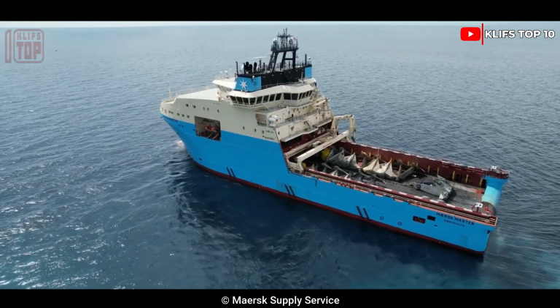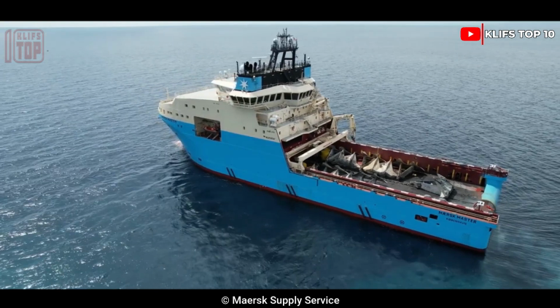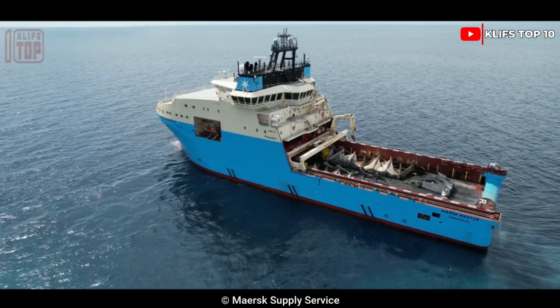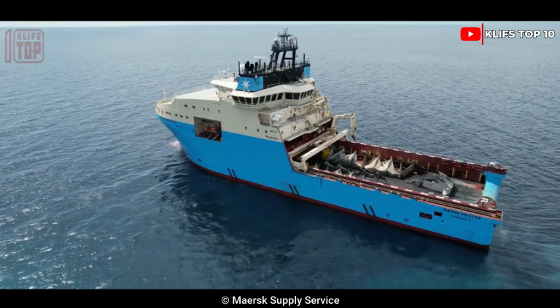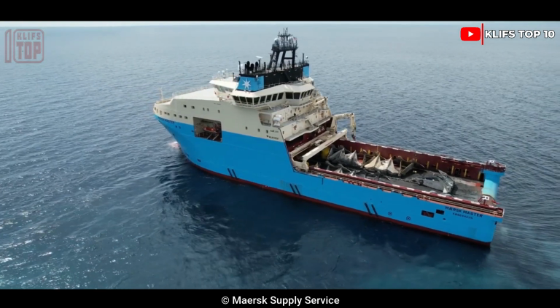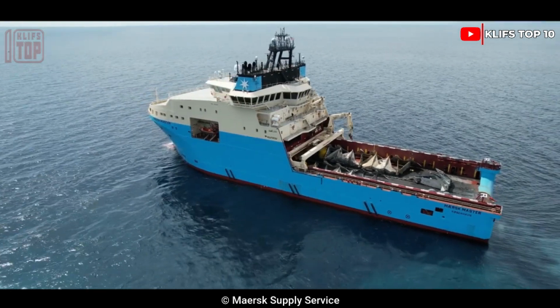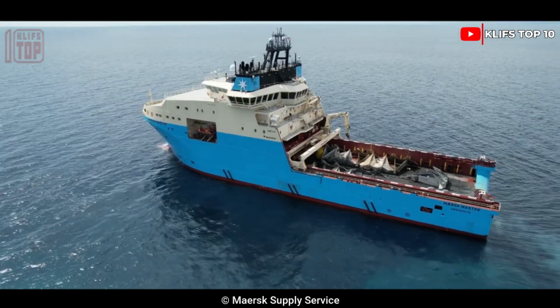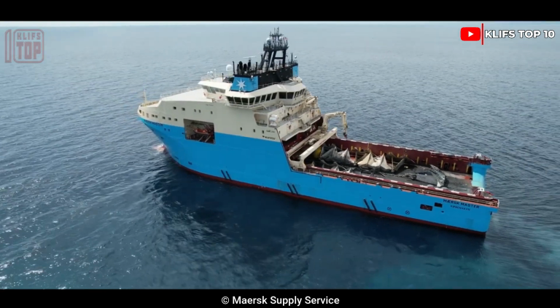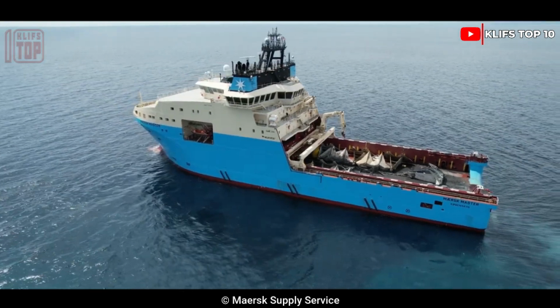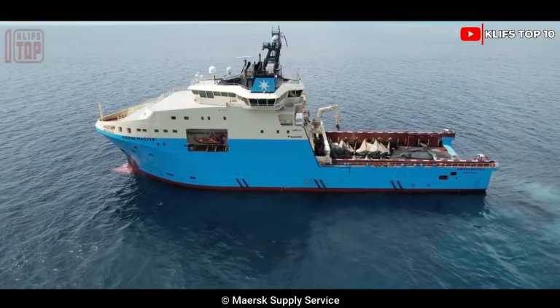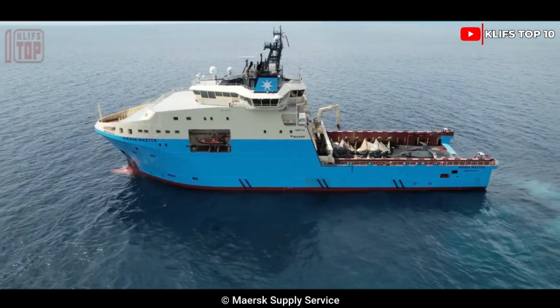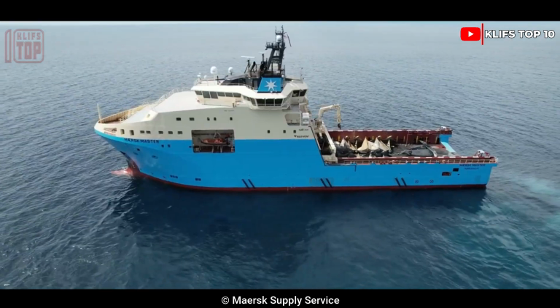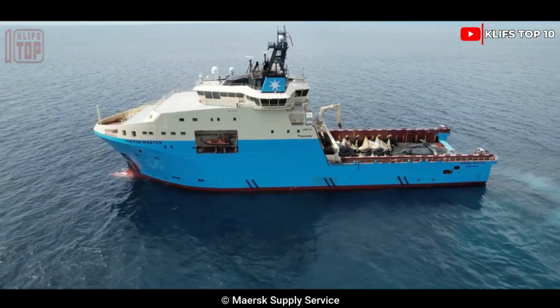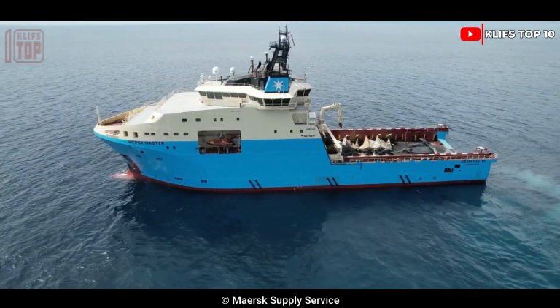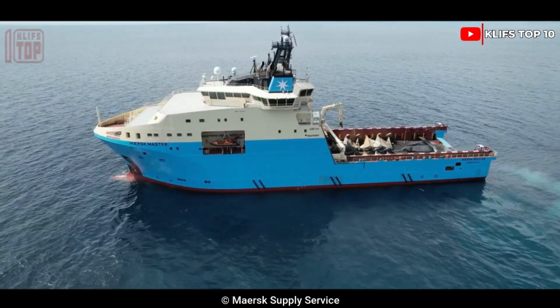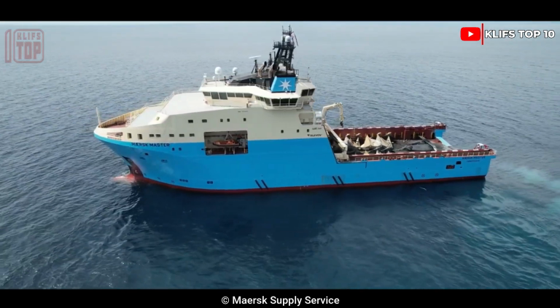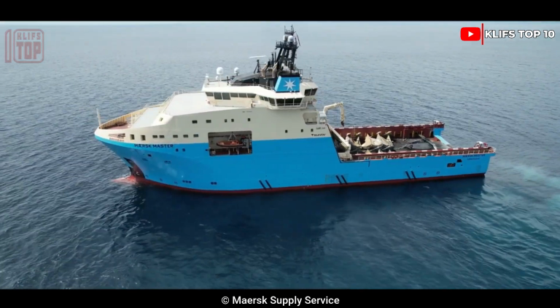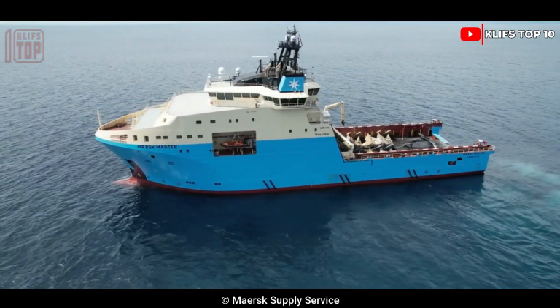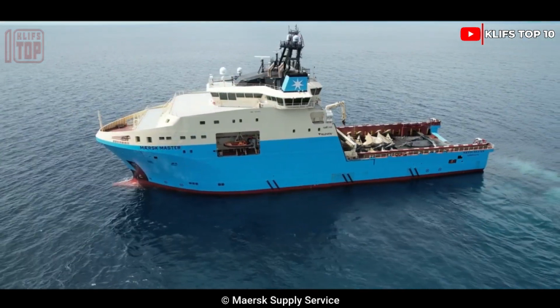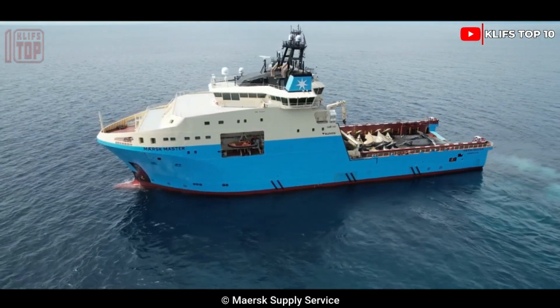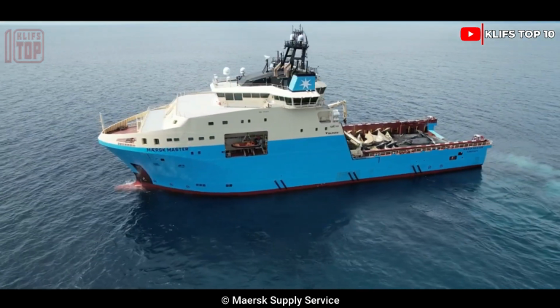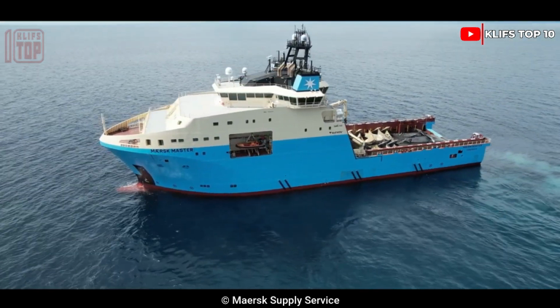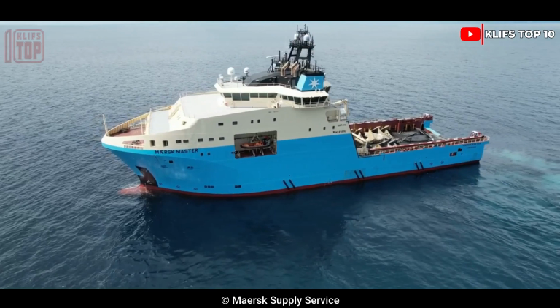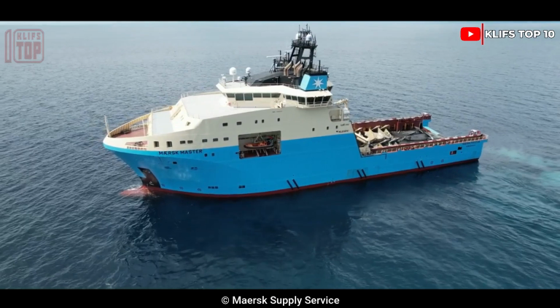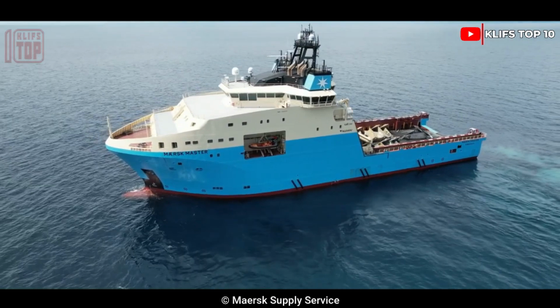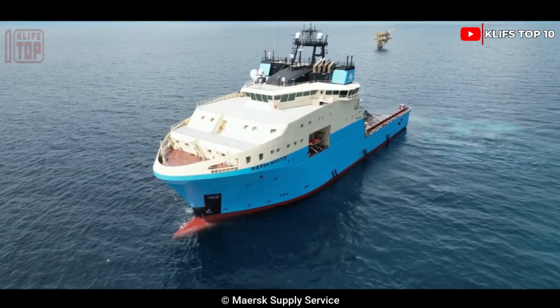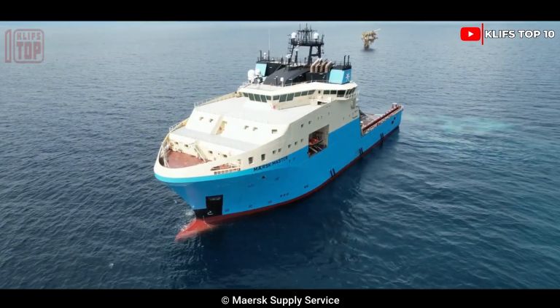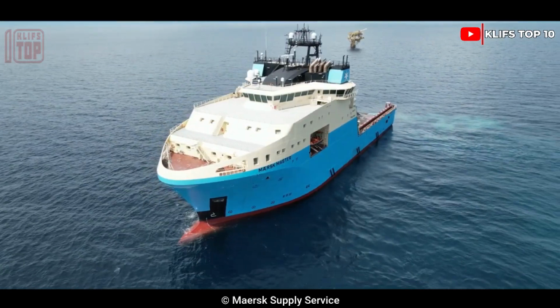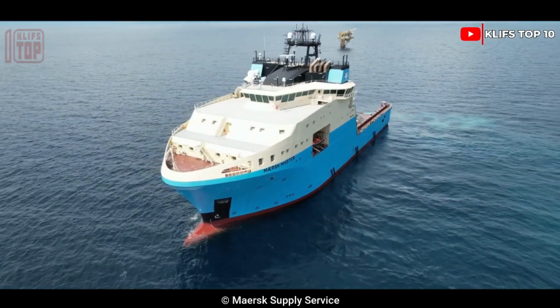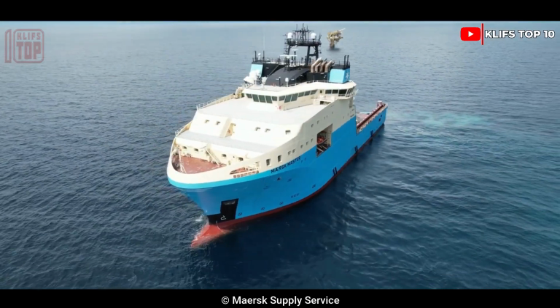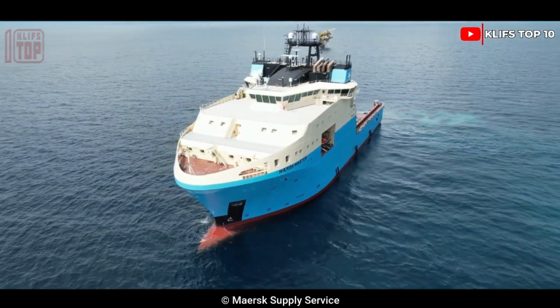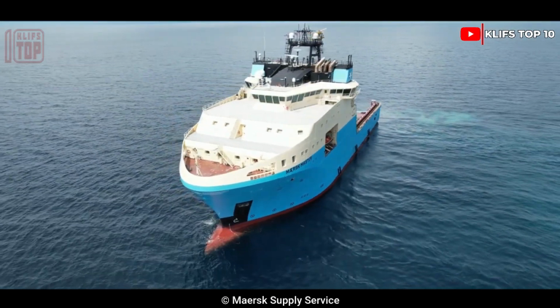Maersk Master has five engines with a combined 23,000 horsepower and travels at a speed of 14 knots.